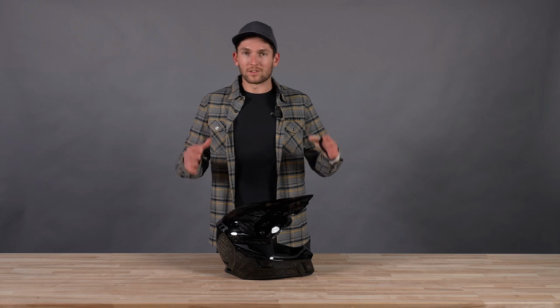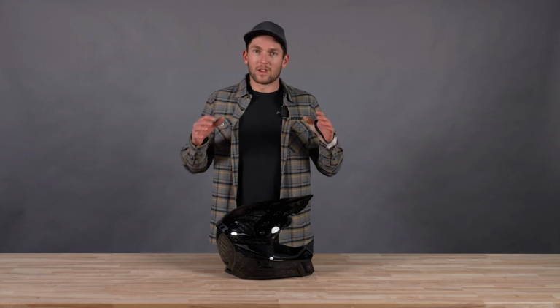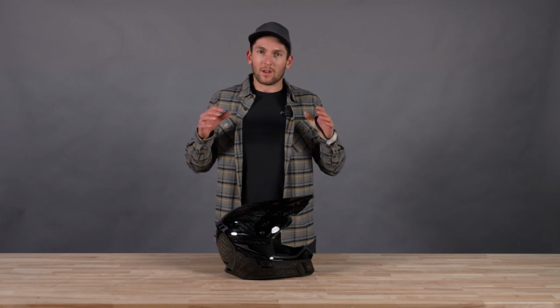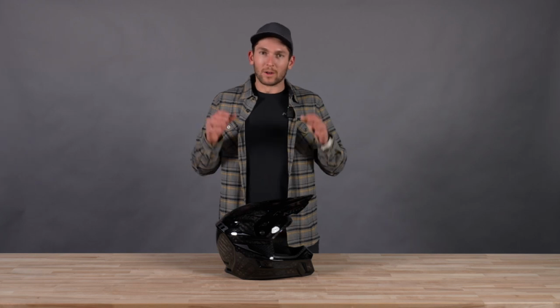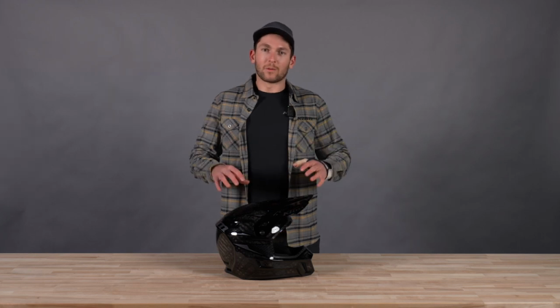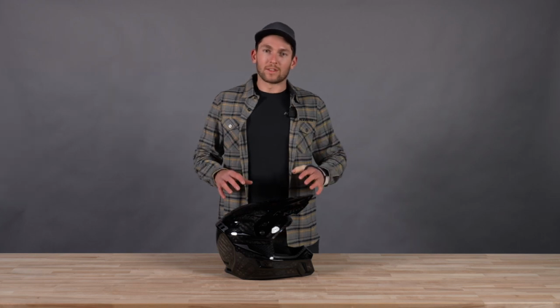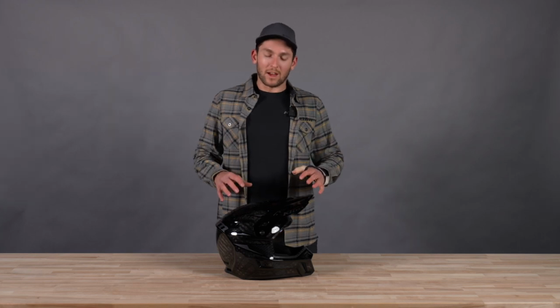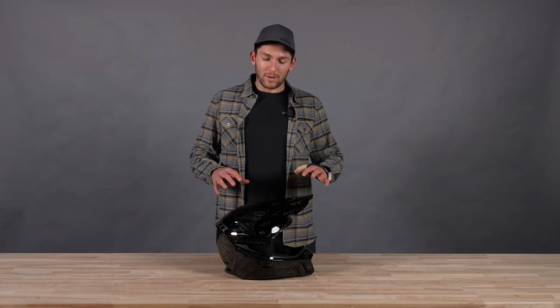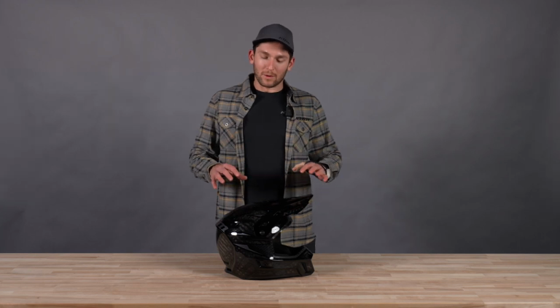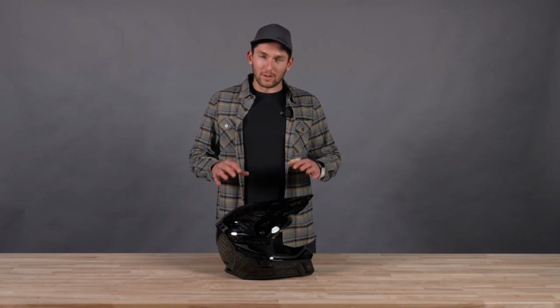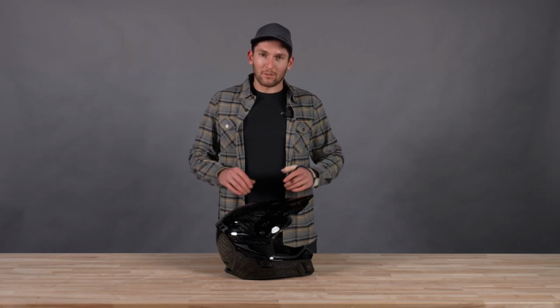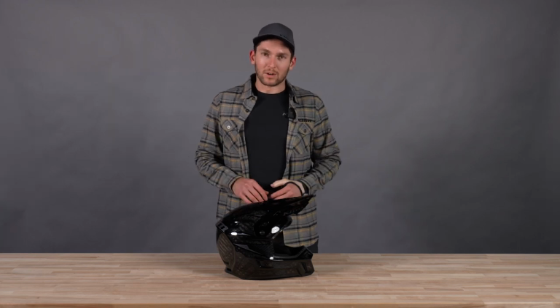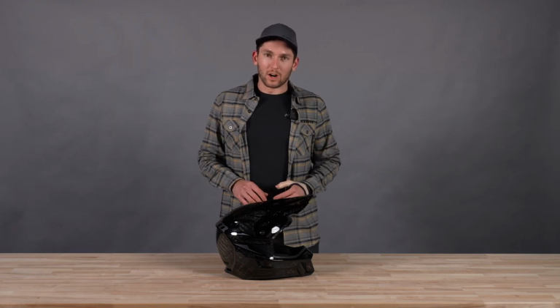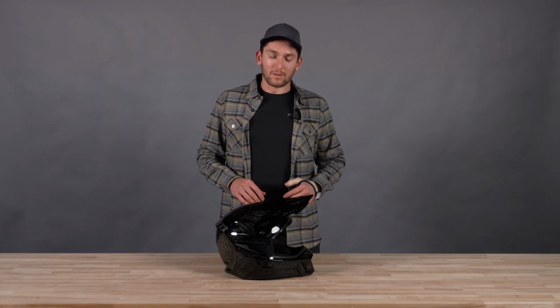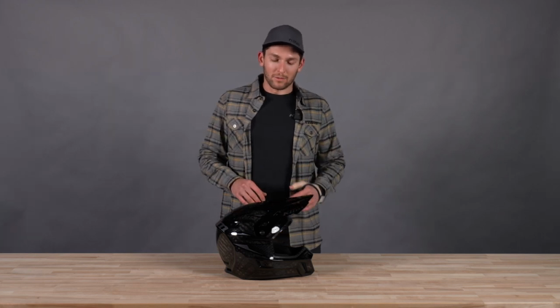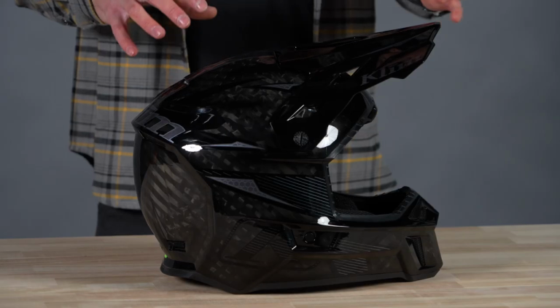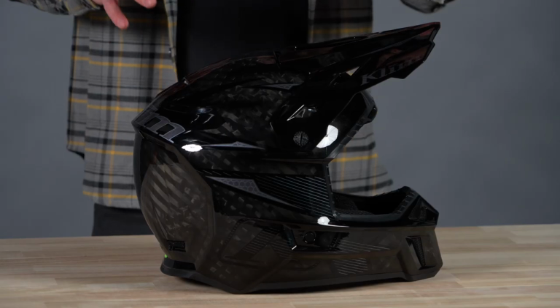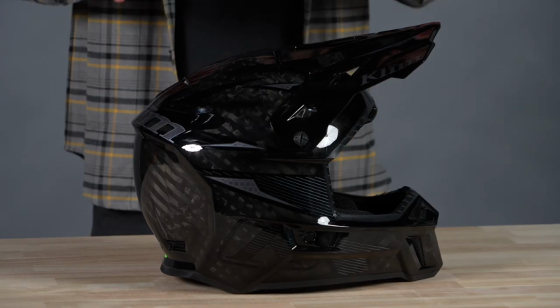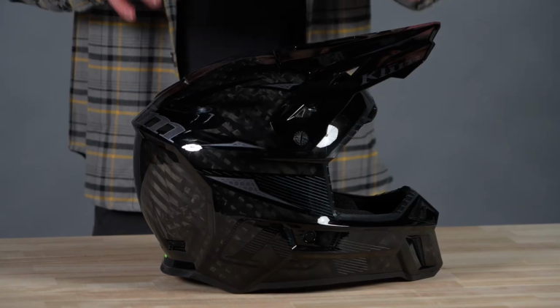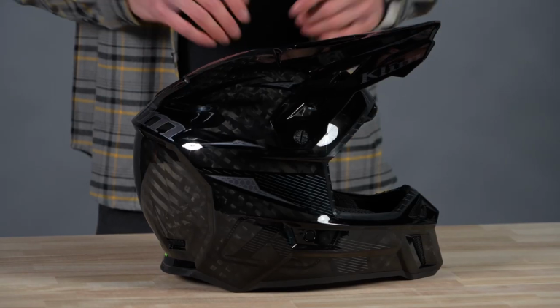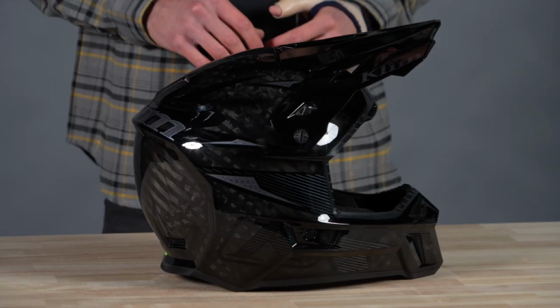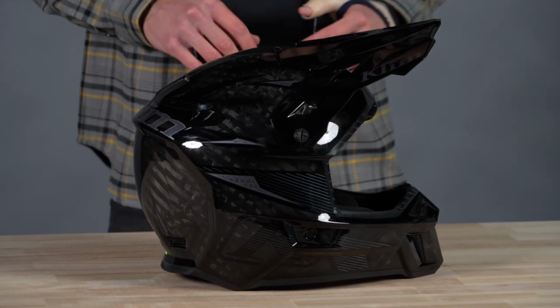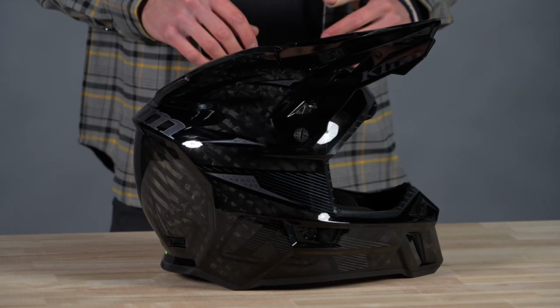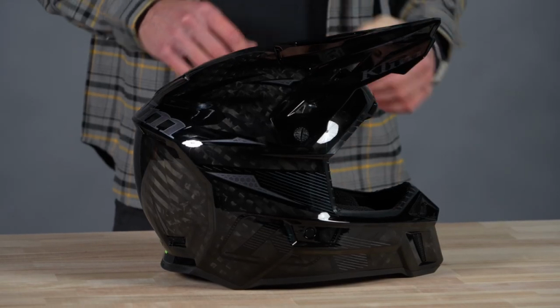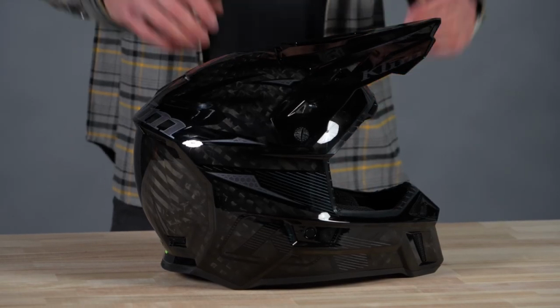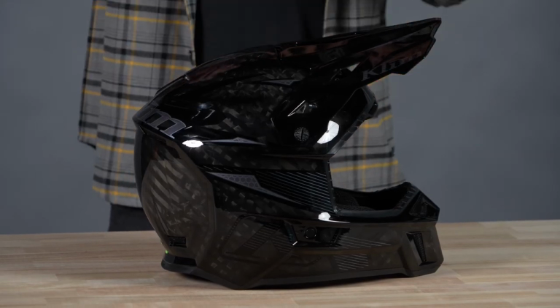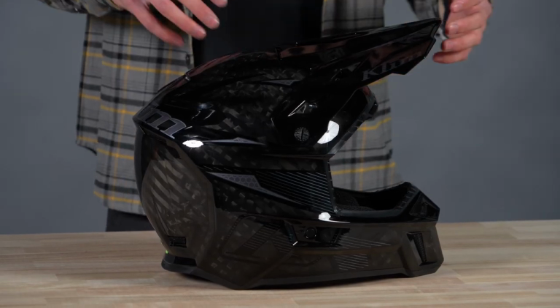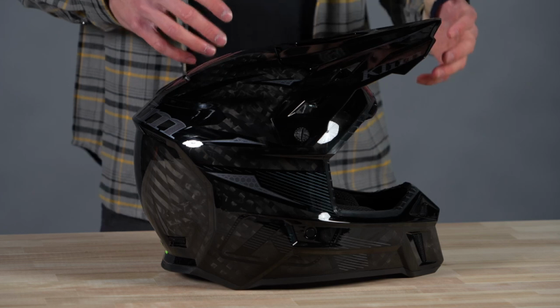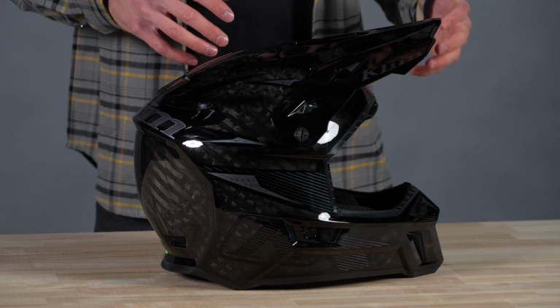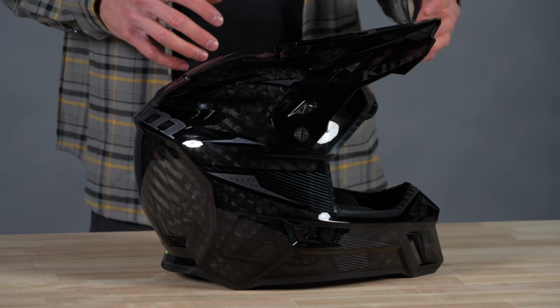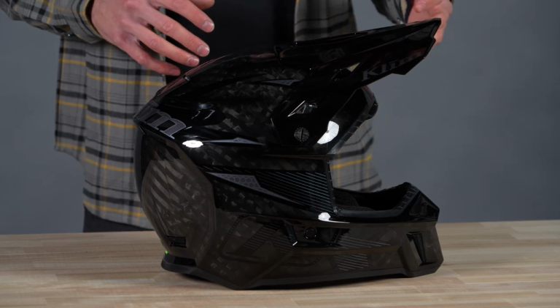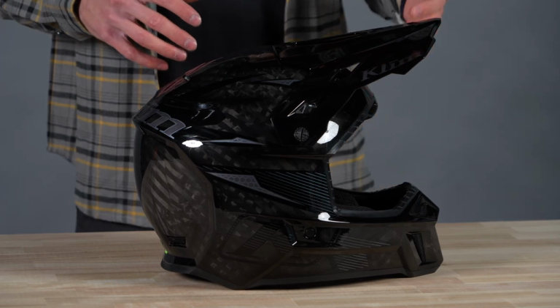Anyway, we upgraded that helmet with the F3 Carbon Pro here. There are a few key differences, but first we'll go over what is the same.